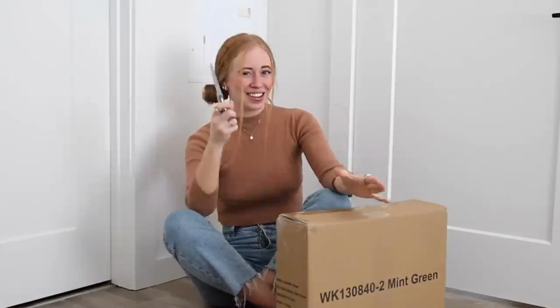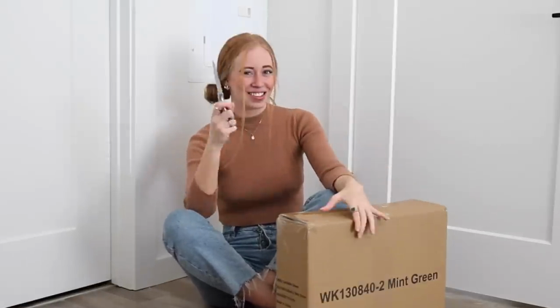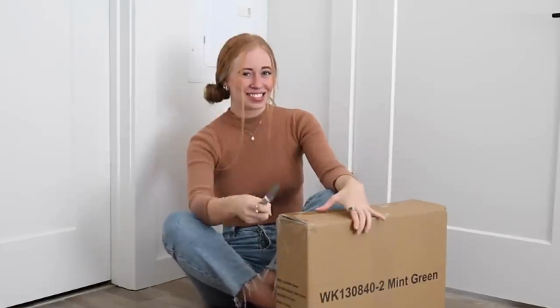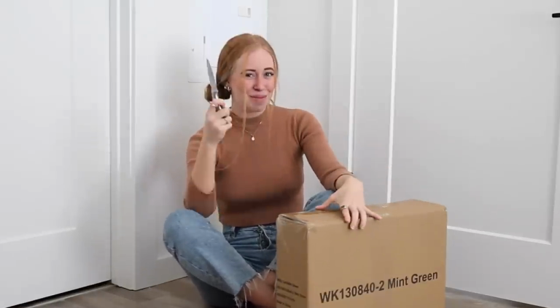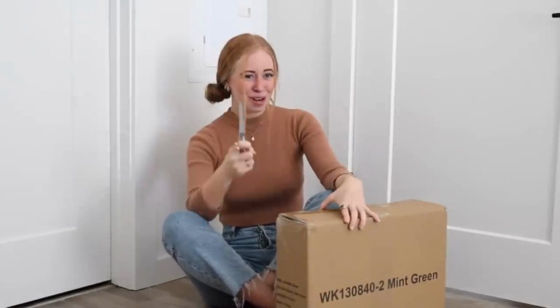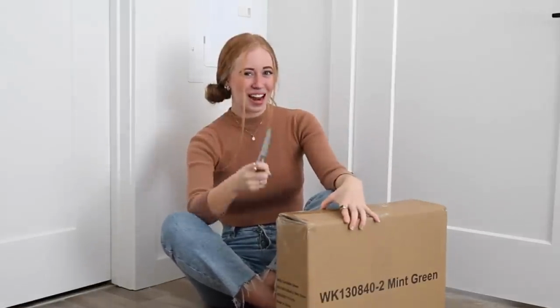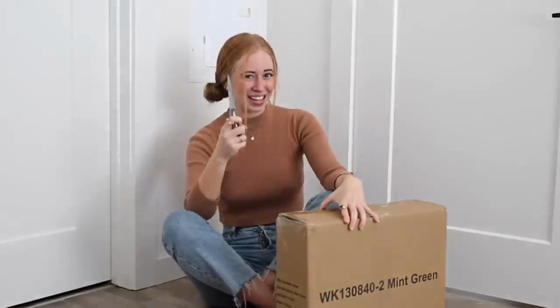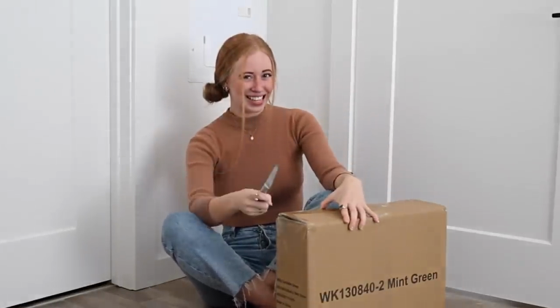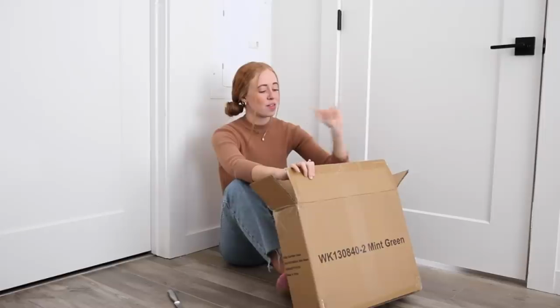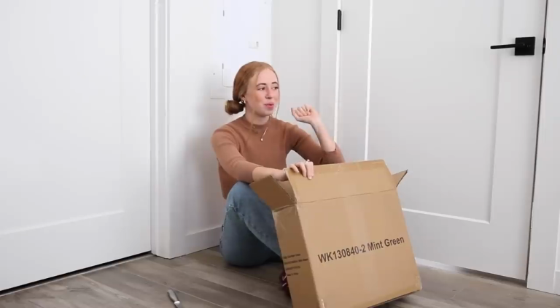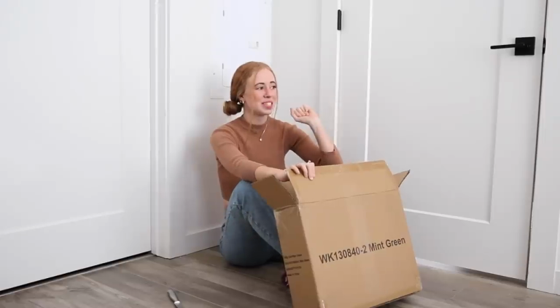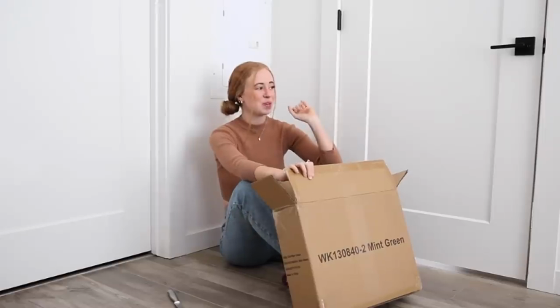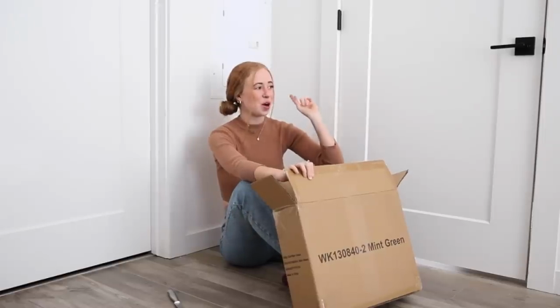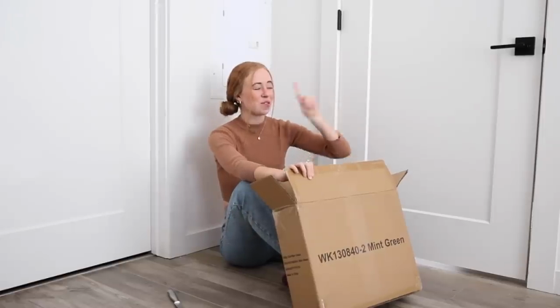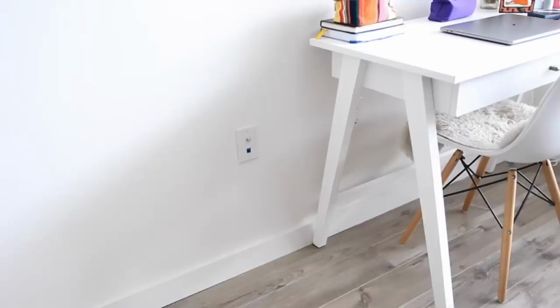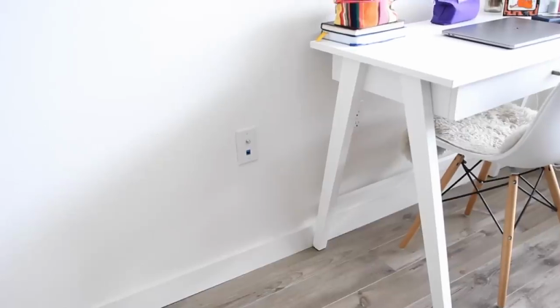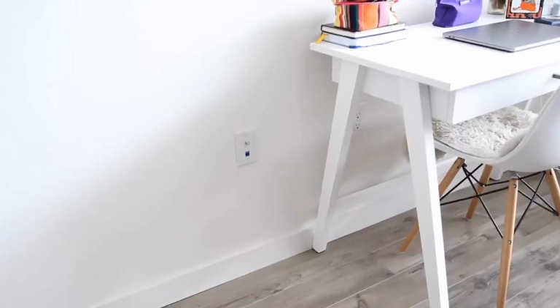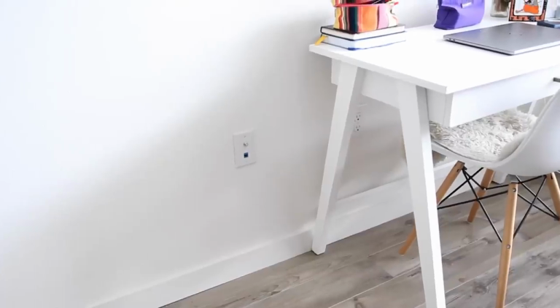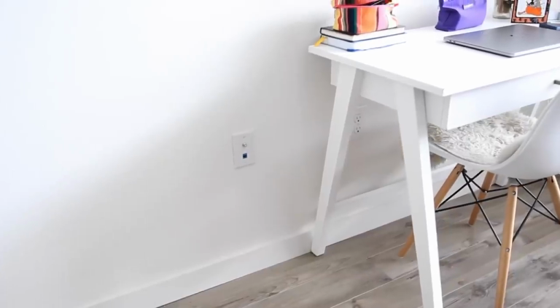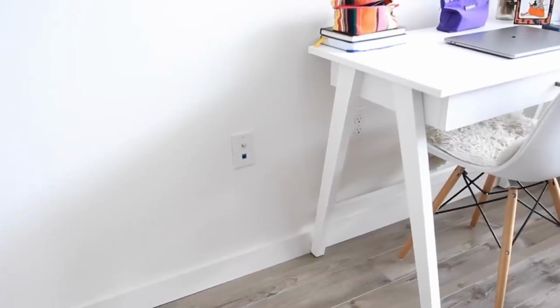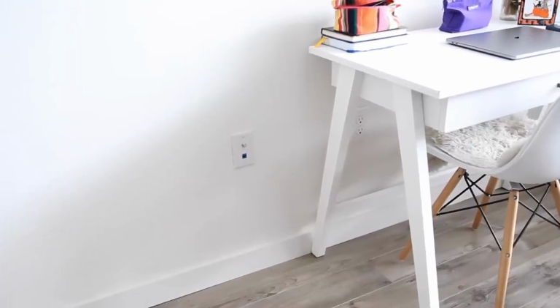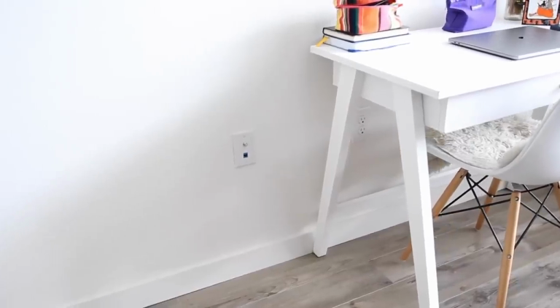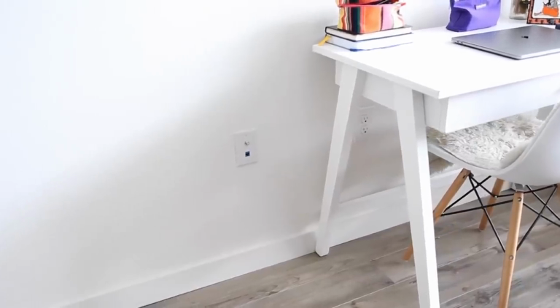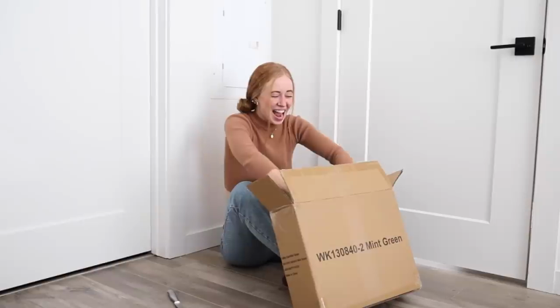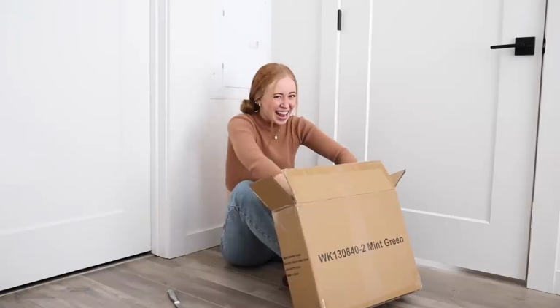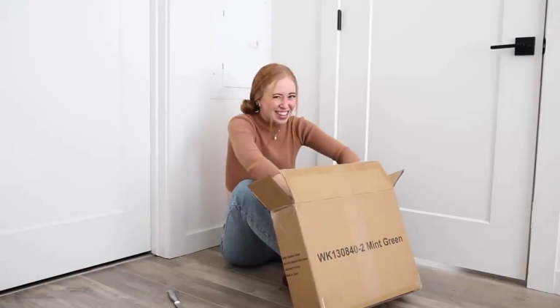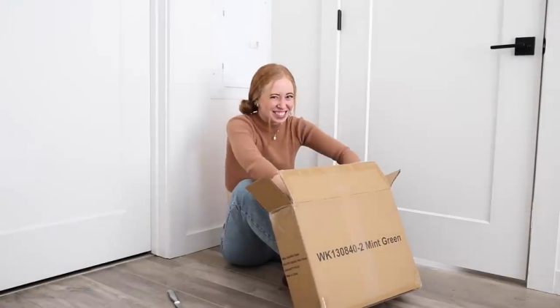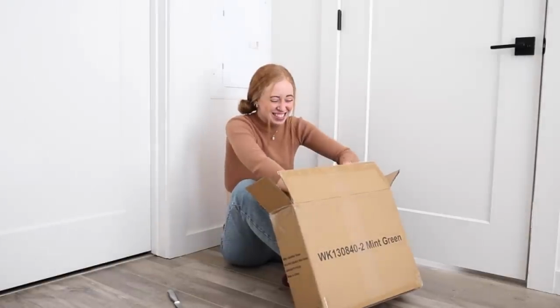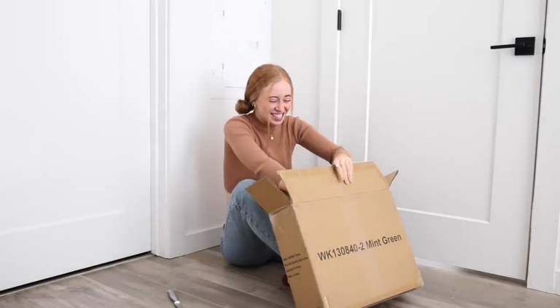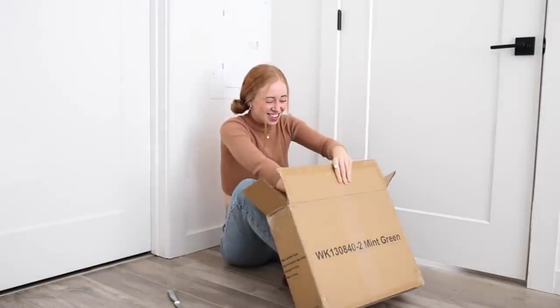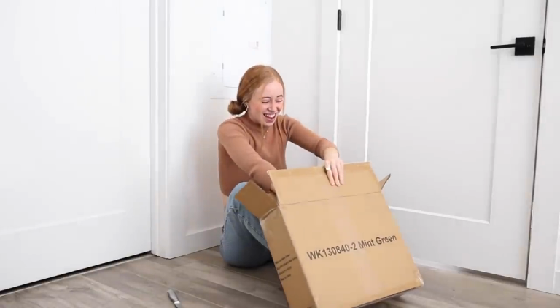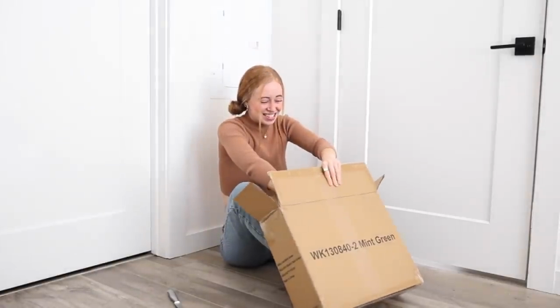I should stop pointing my knife like this. I think I'm going to put my TBR cart right next to my desk, which I think will be really huge. I'm so excited to show you guys.